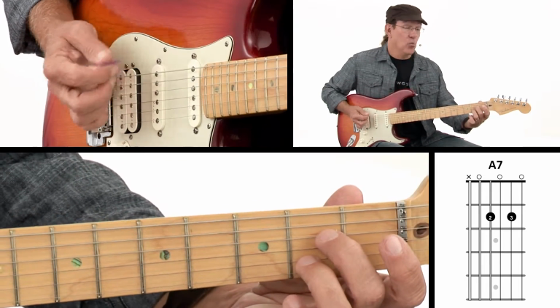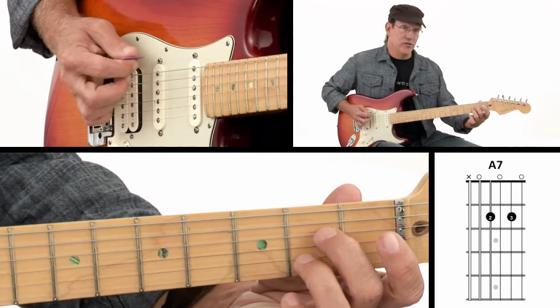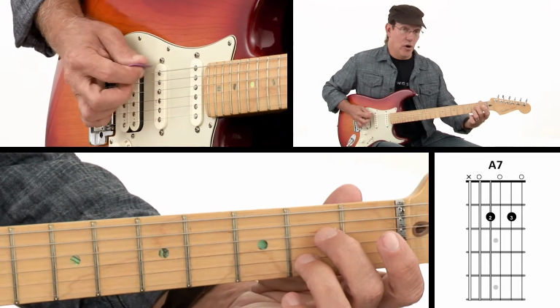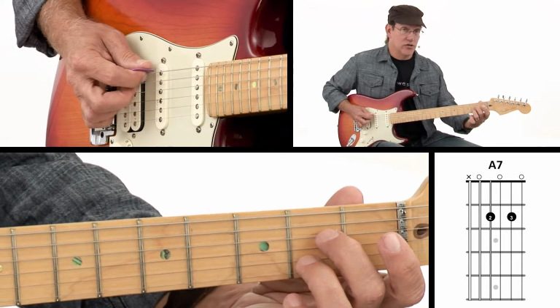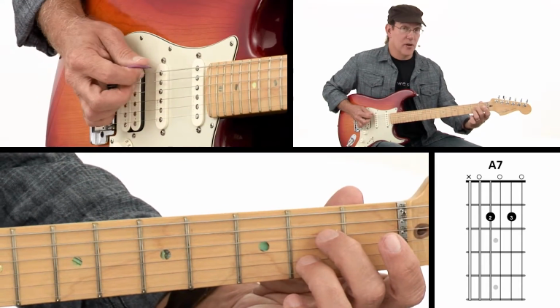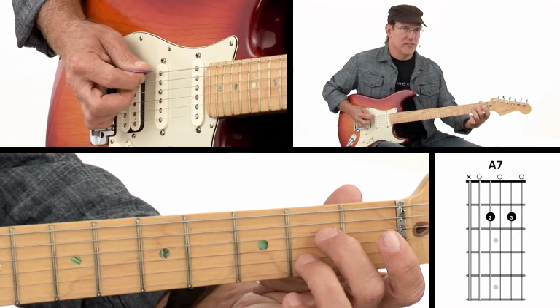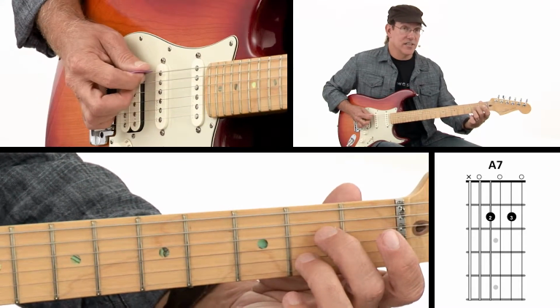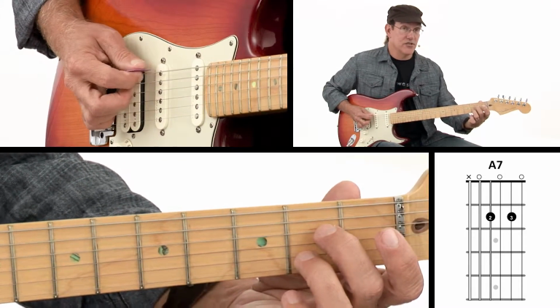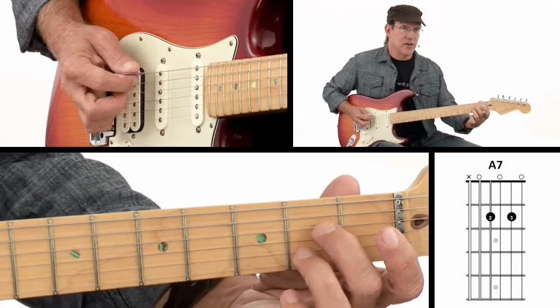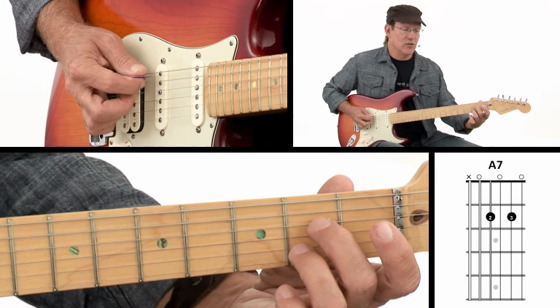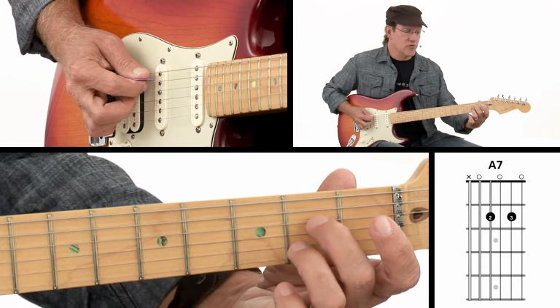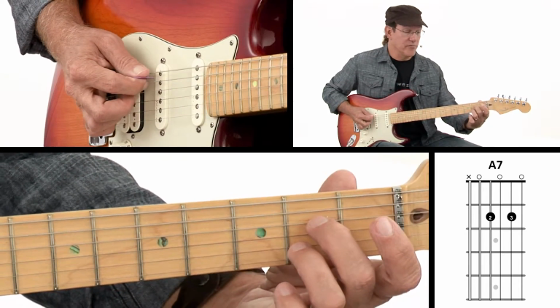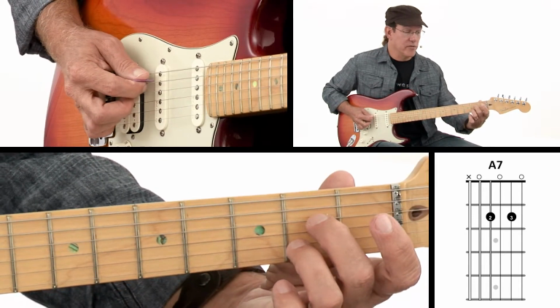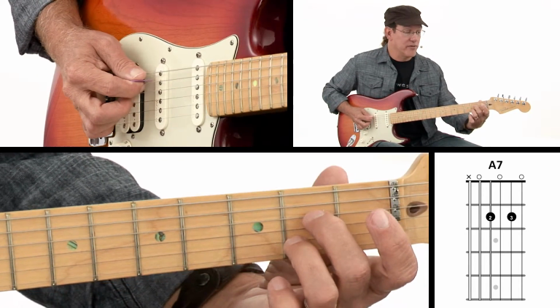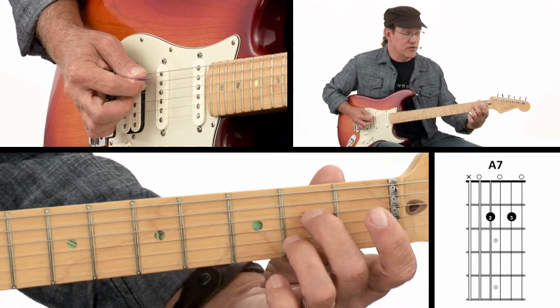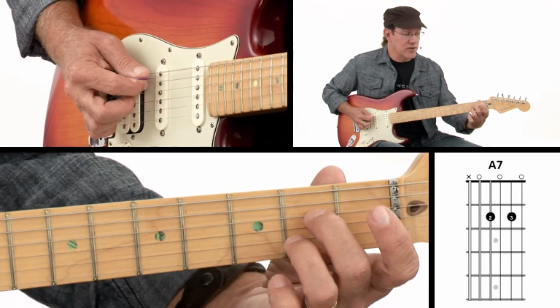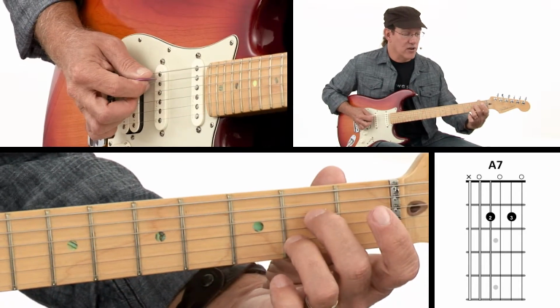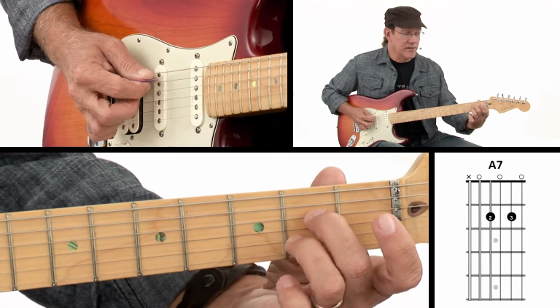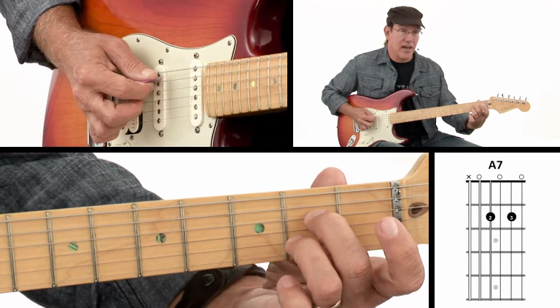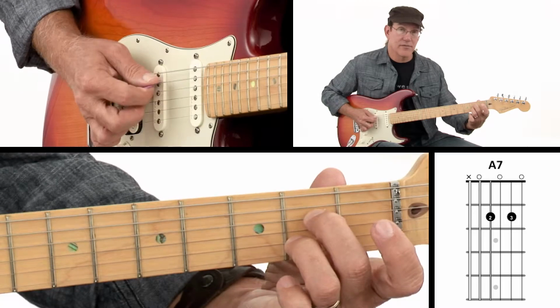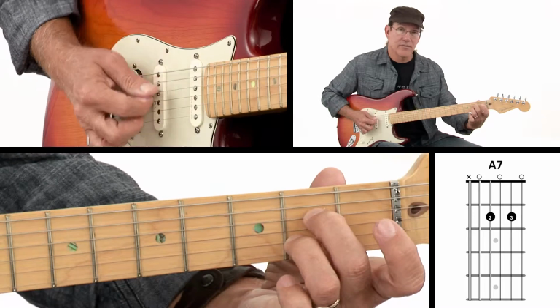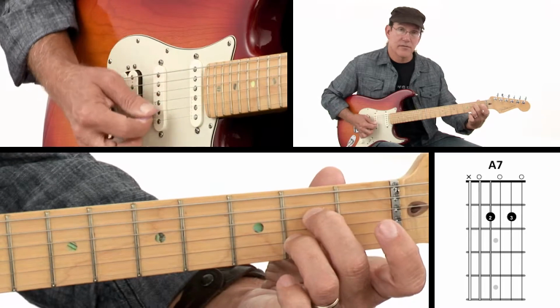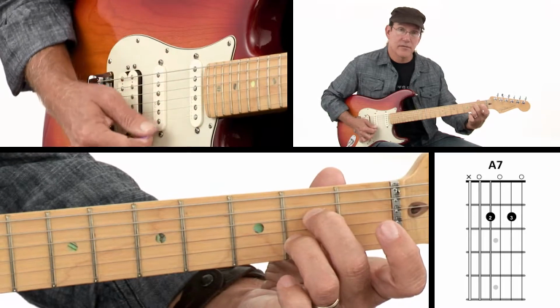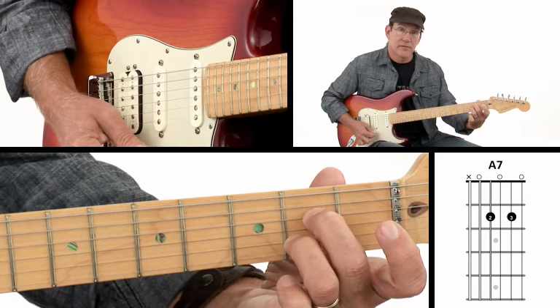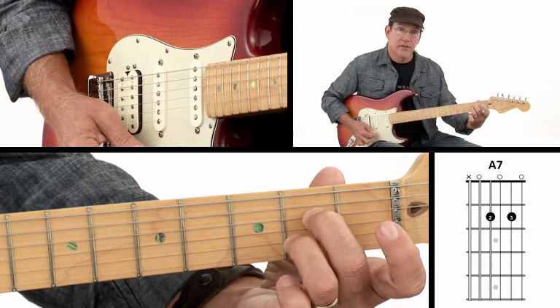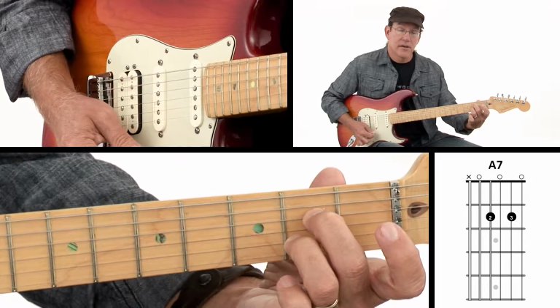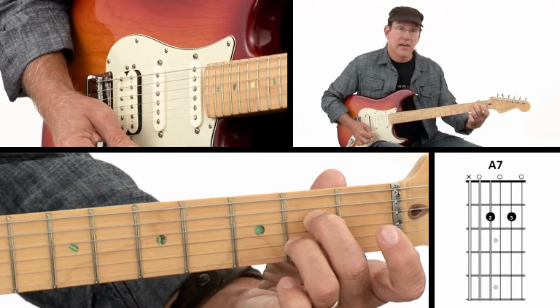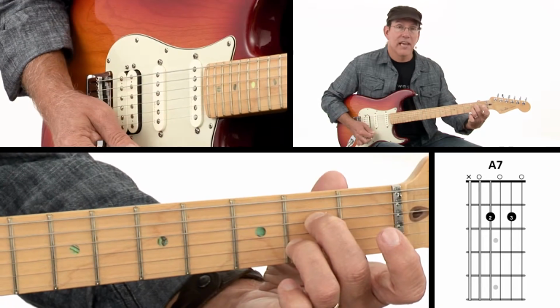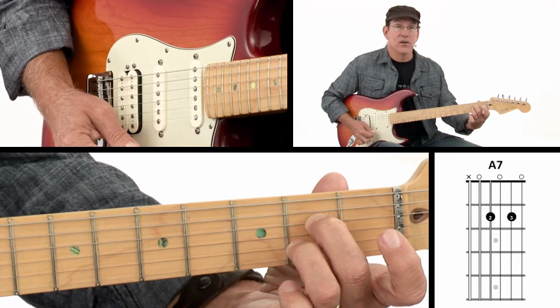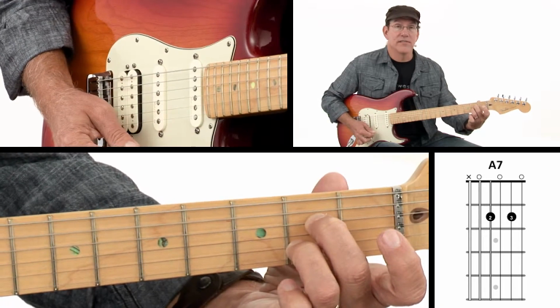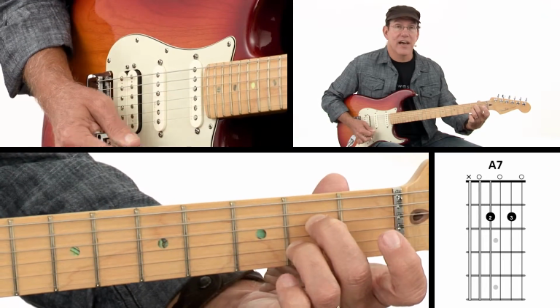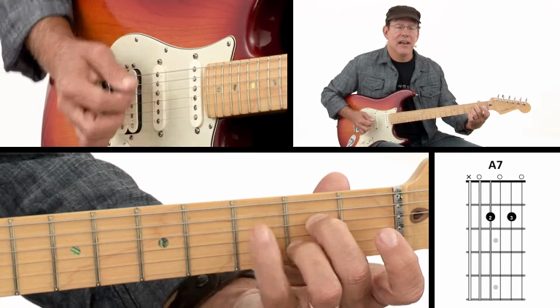We don't strum the sixth string. We strum from the fifth string on down, and we get that.